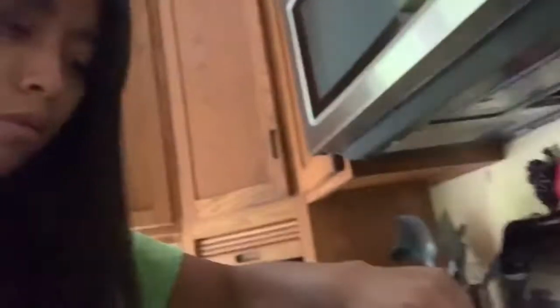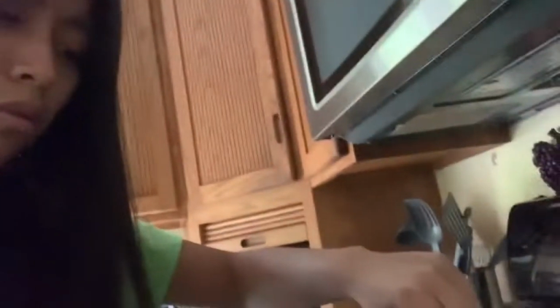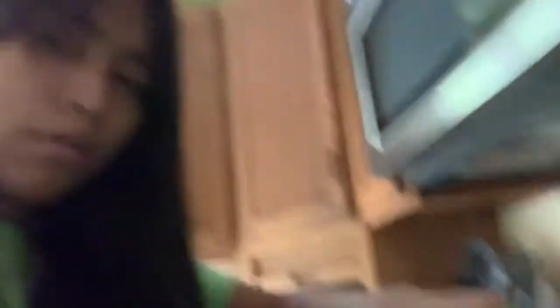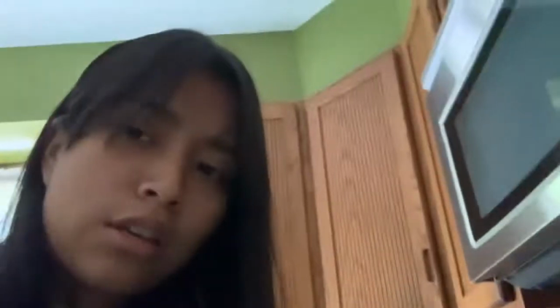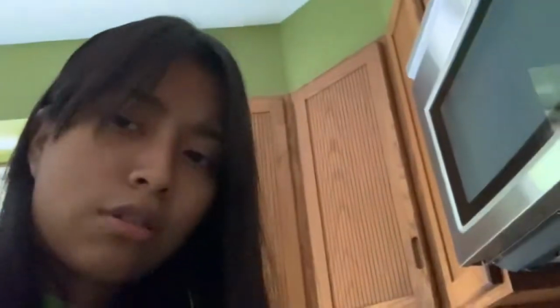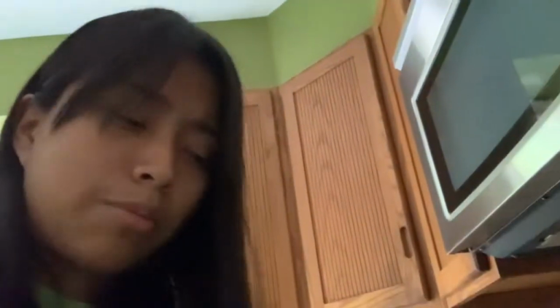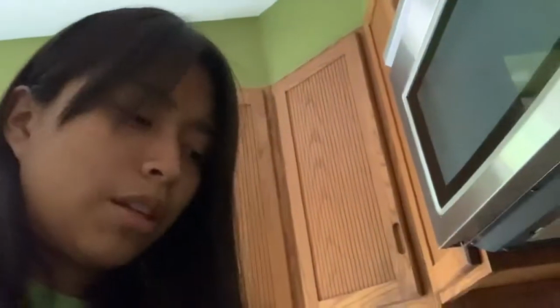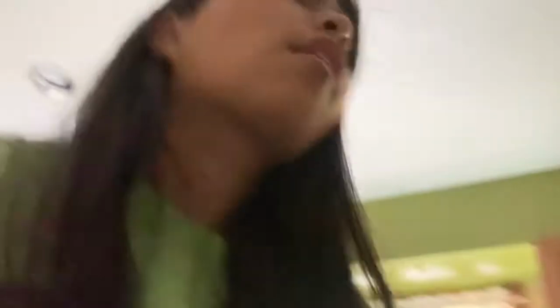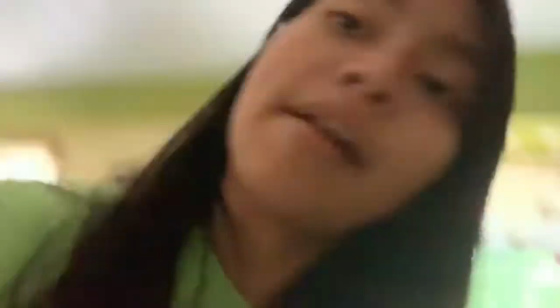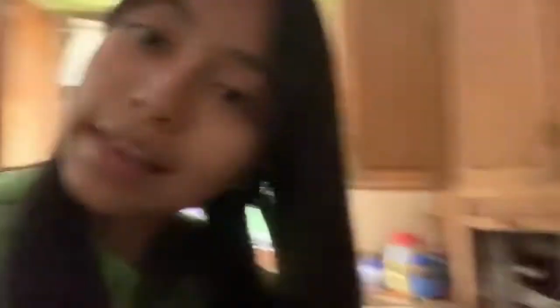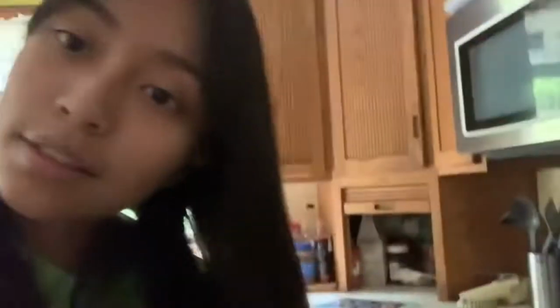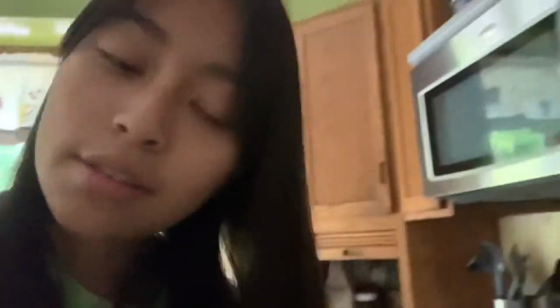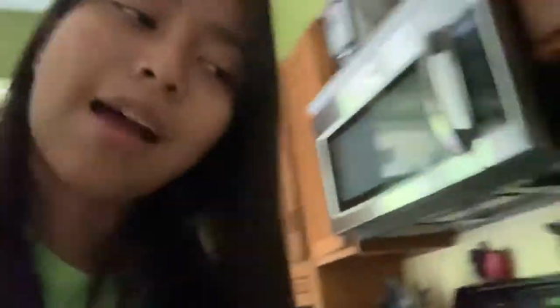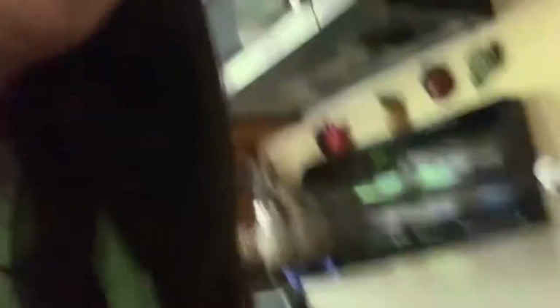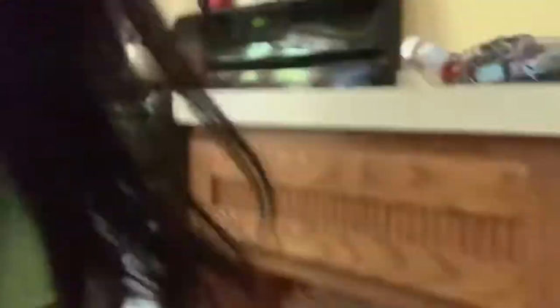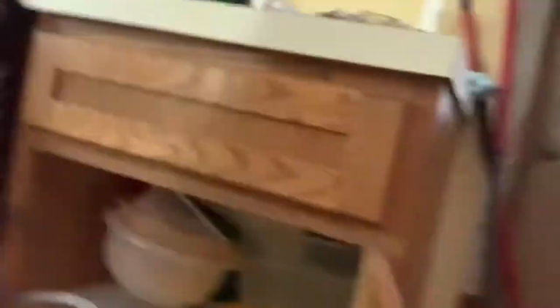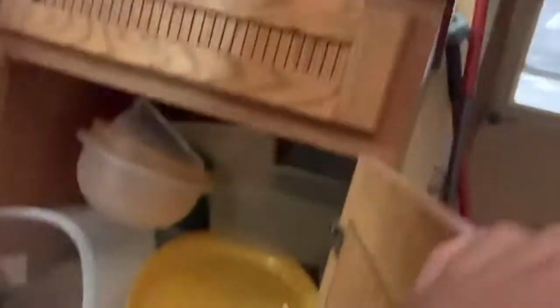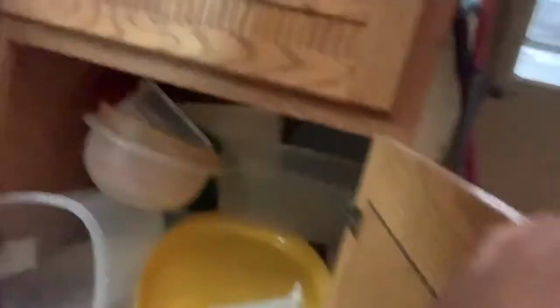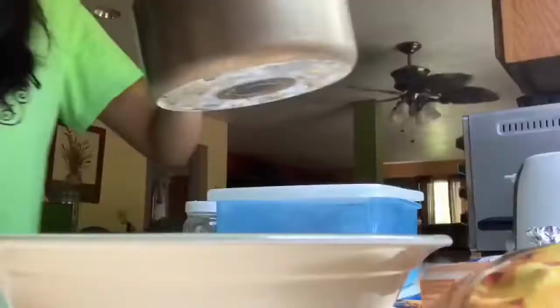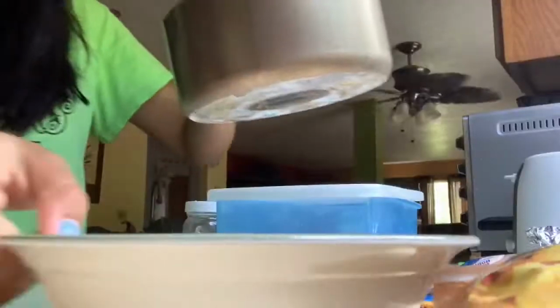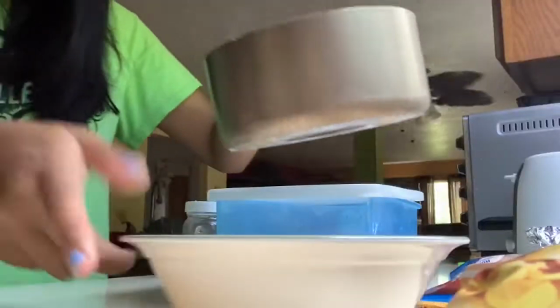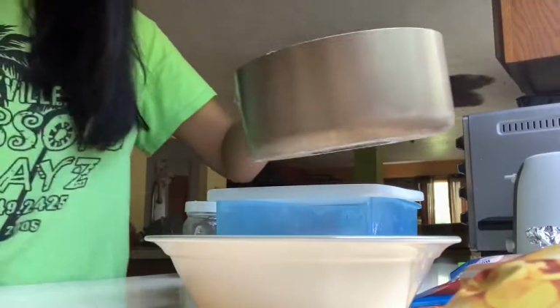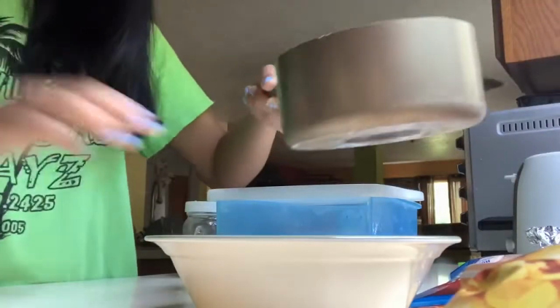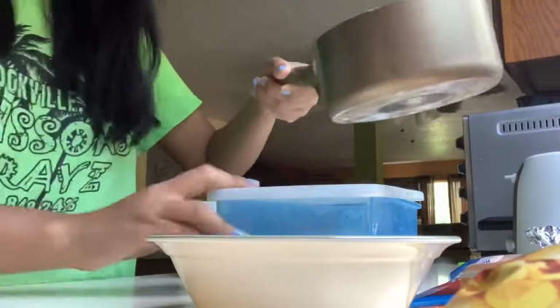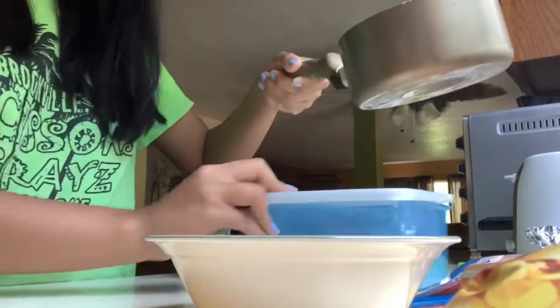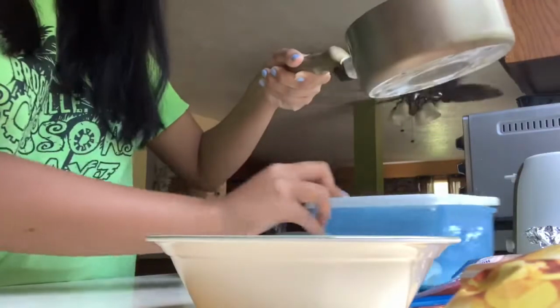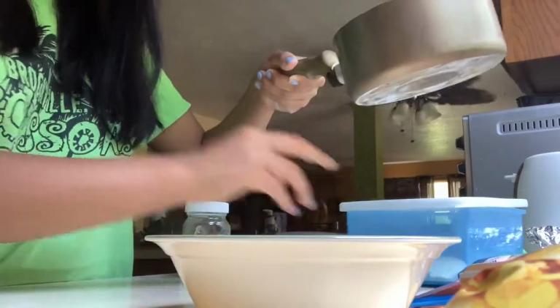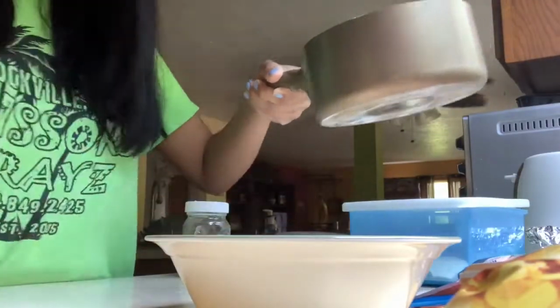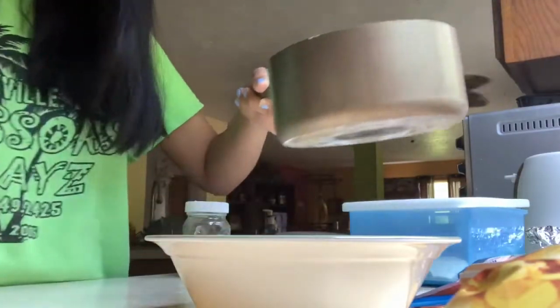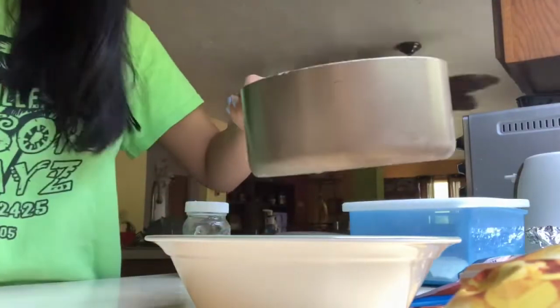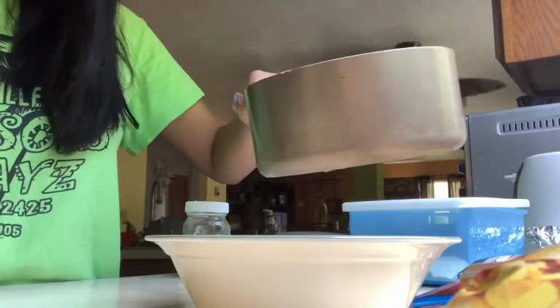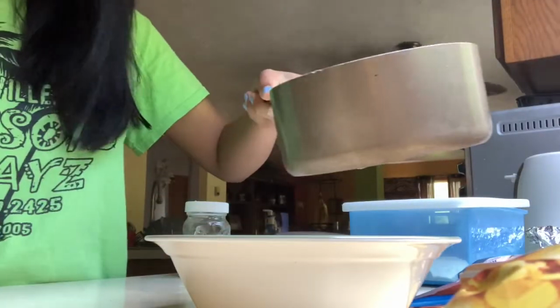I just dropped one. Next step is draining everything, so now I'm just using this spatula thing.